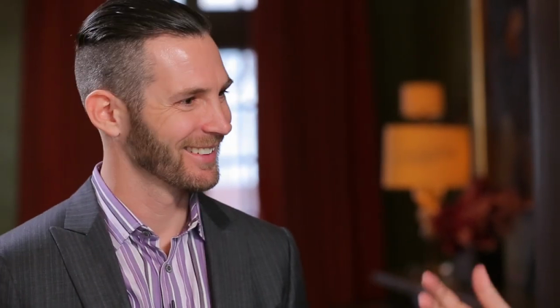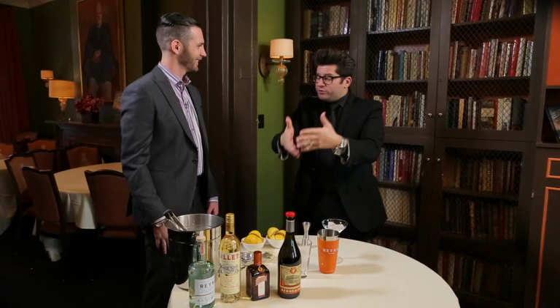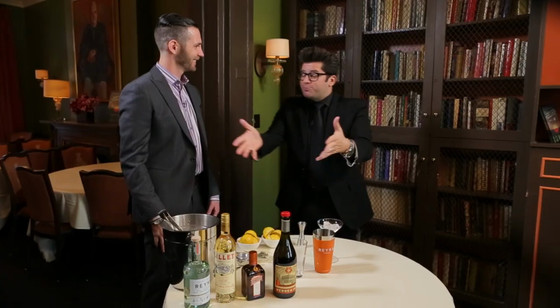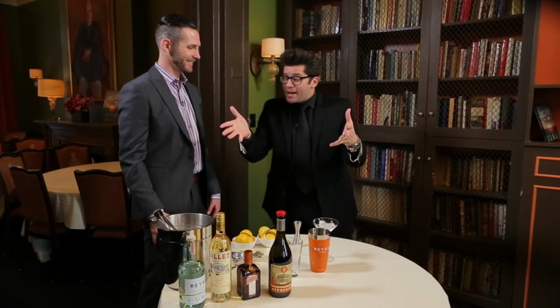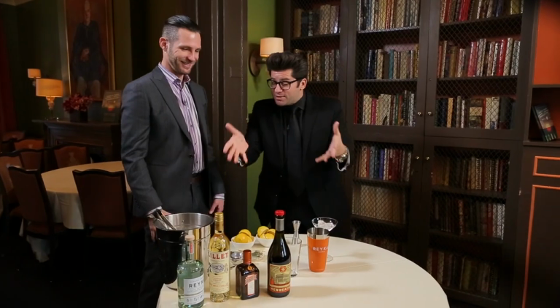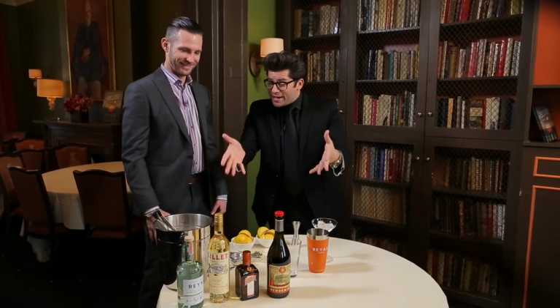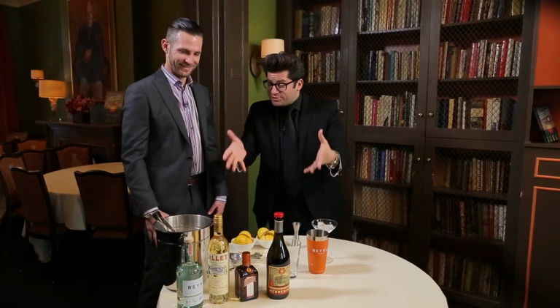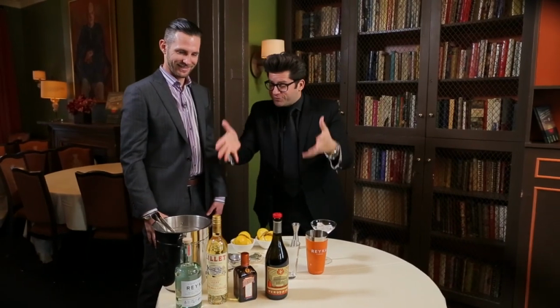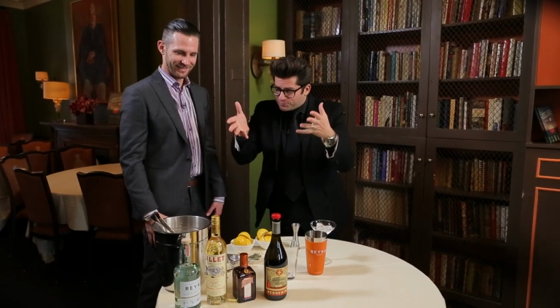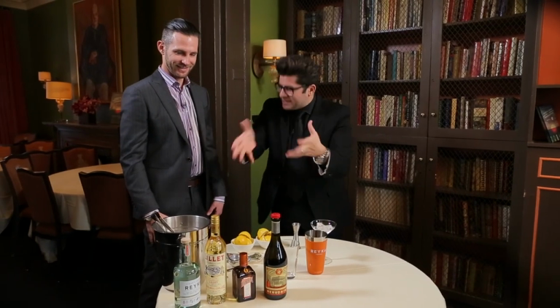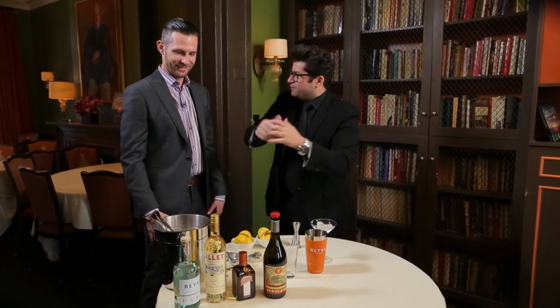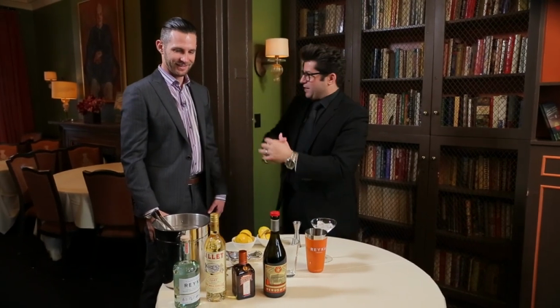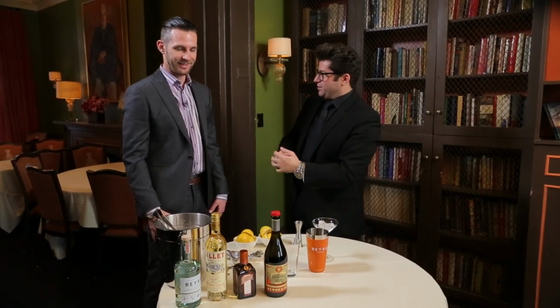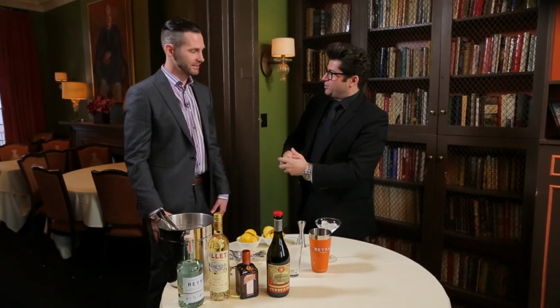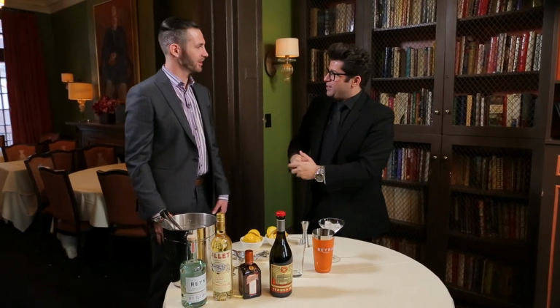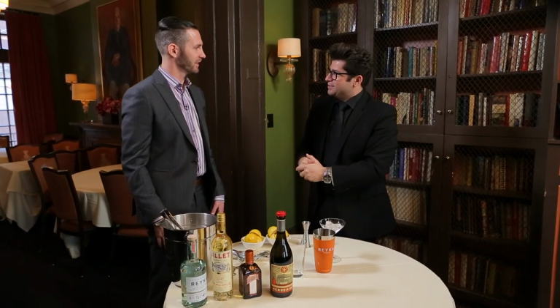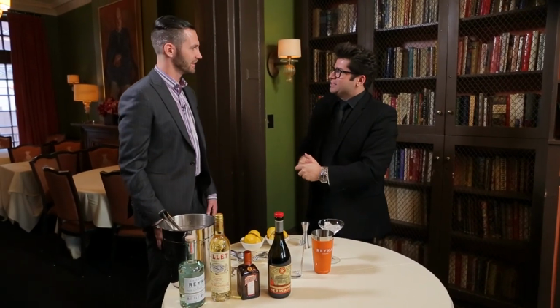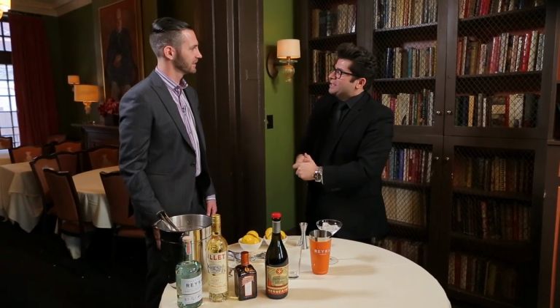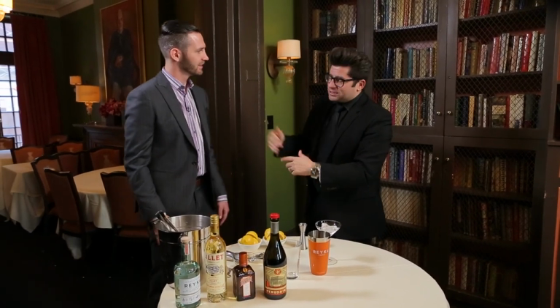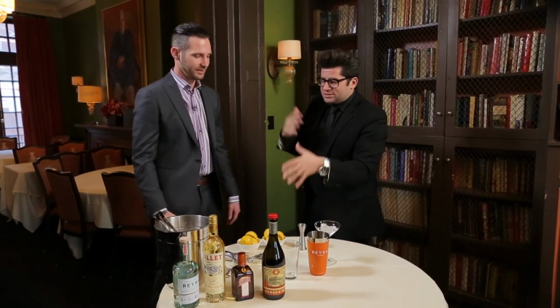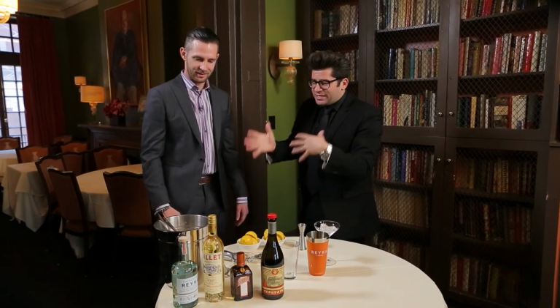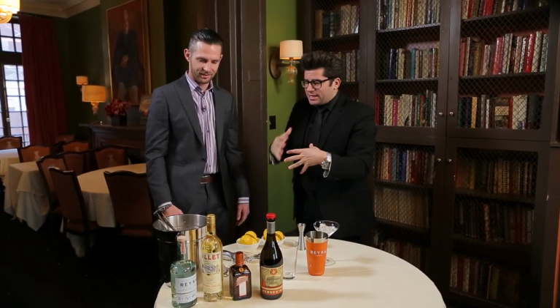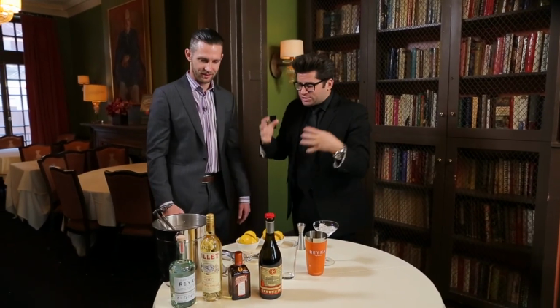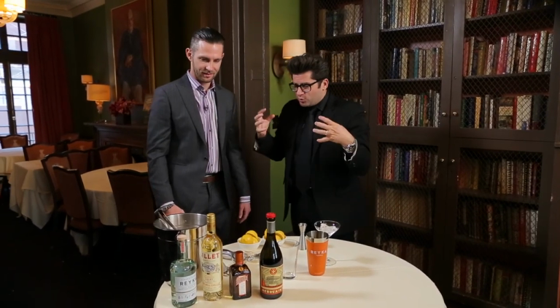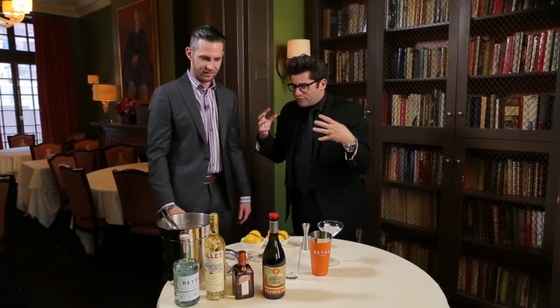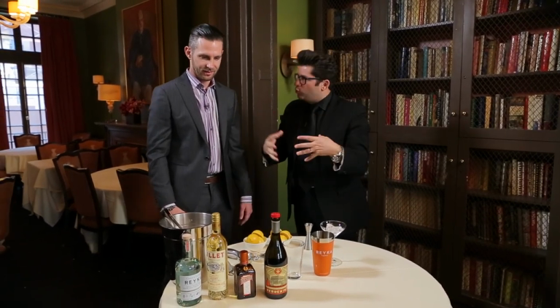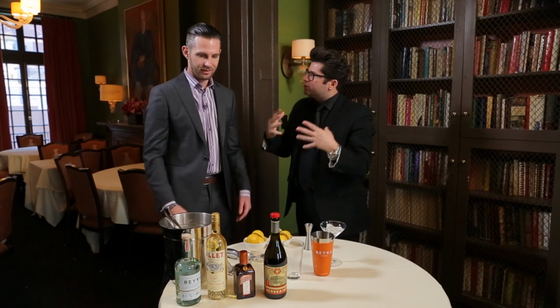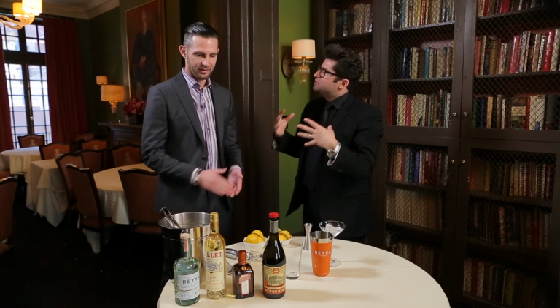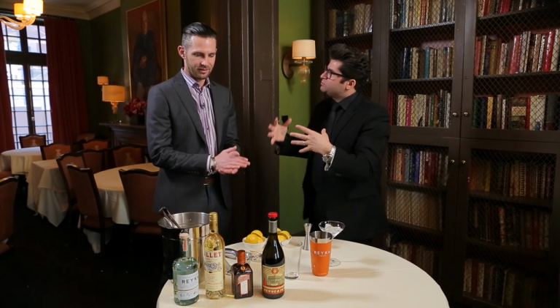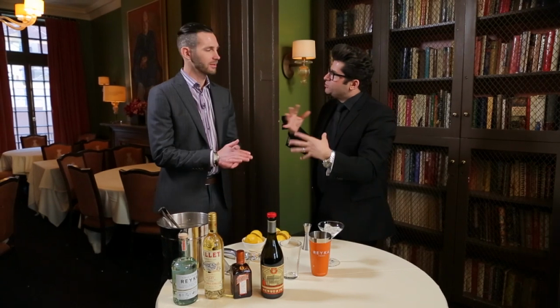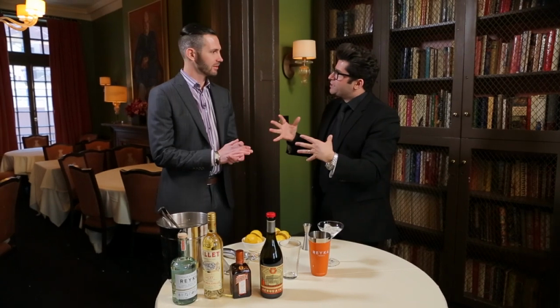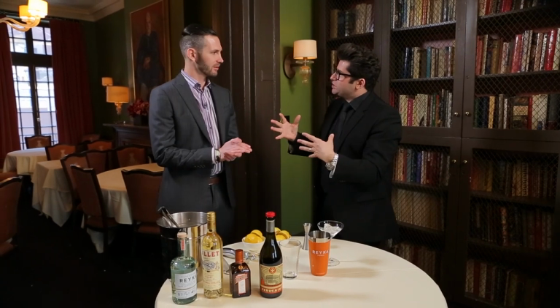You are the brand ambassador for Reka Vodka. That's right. And it's an exciting night — we have a New Orleans-themed dinner downstairs.